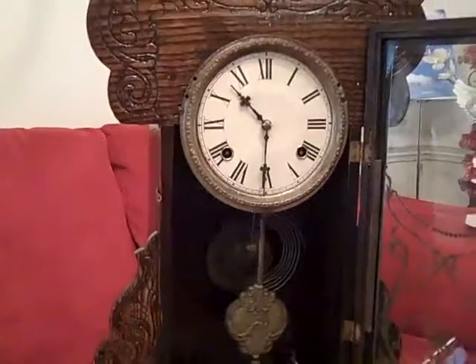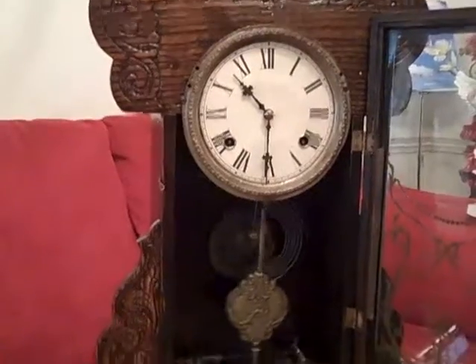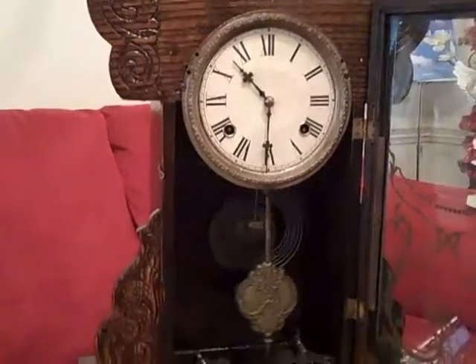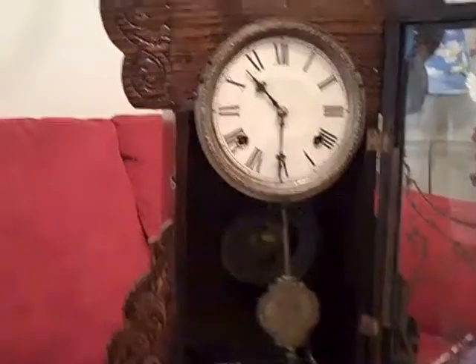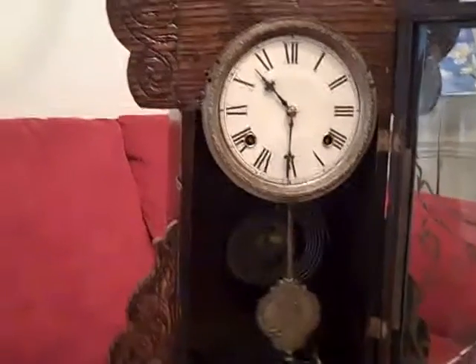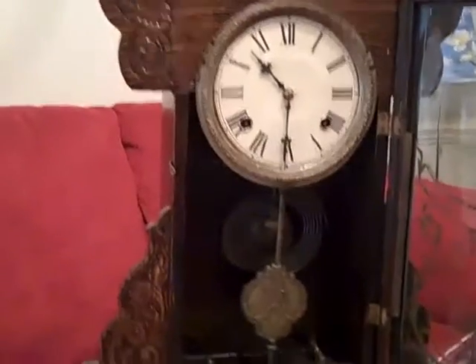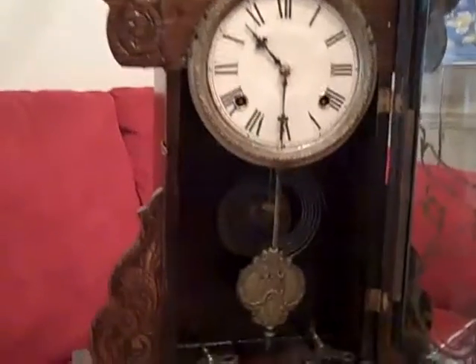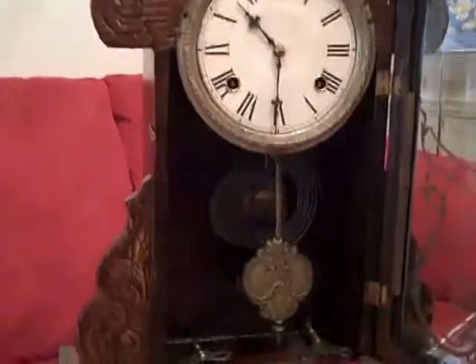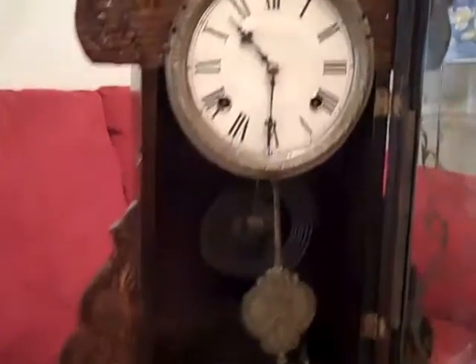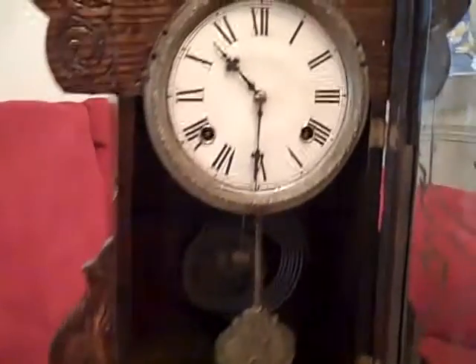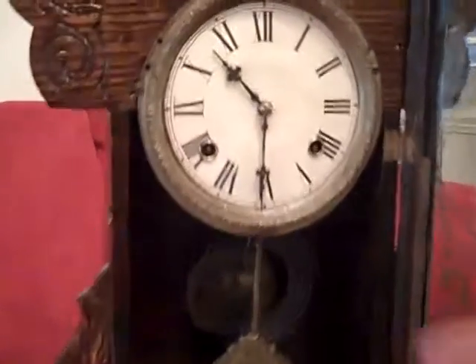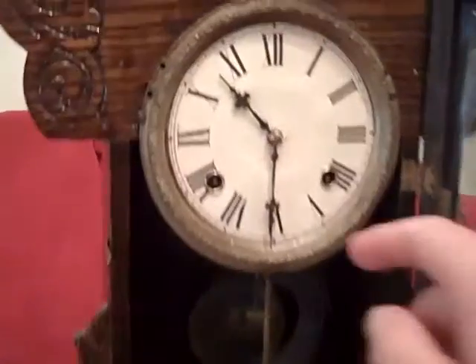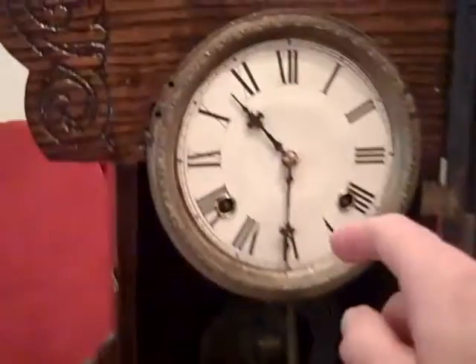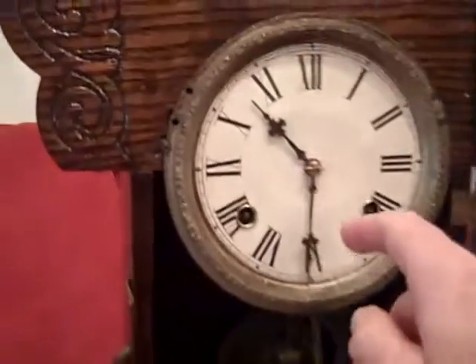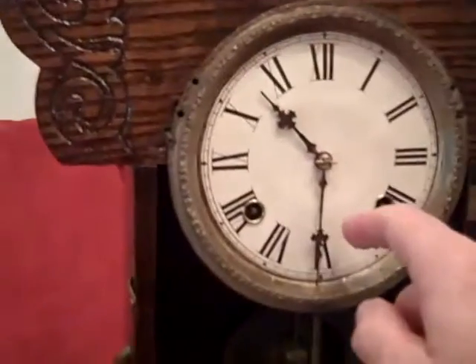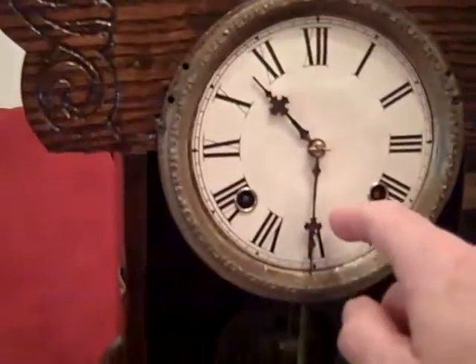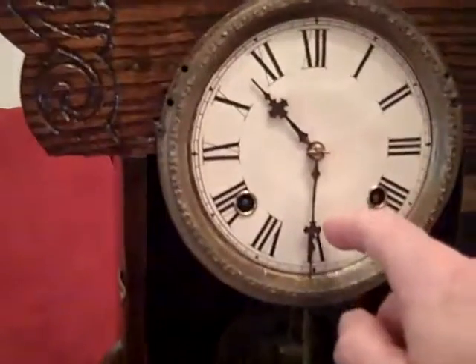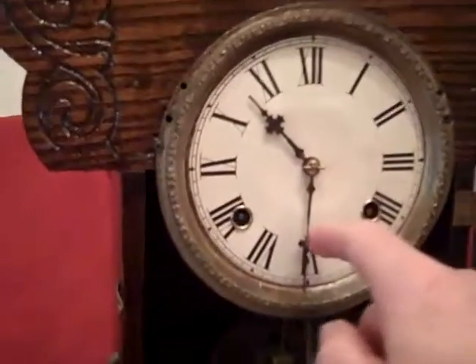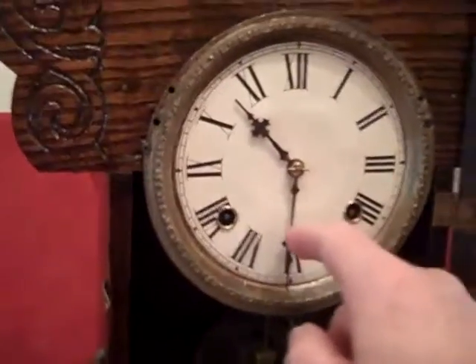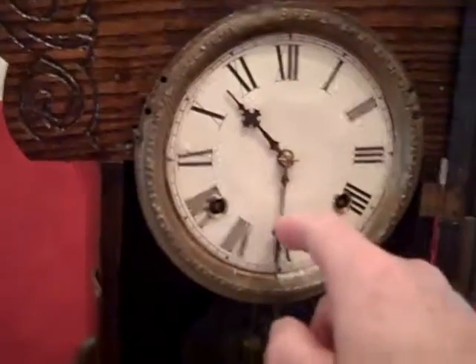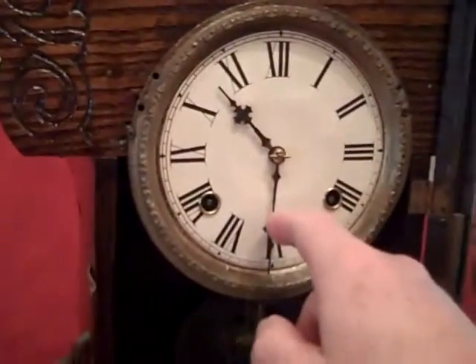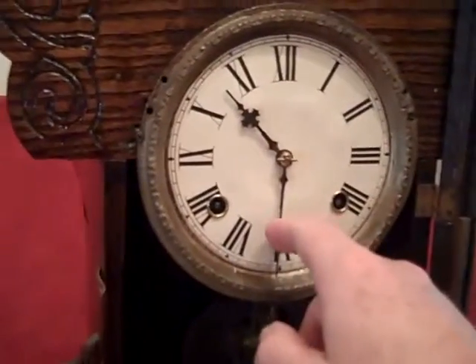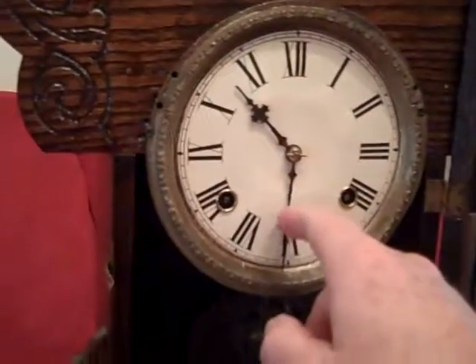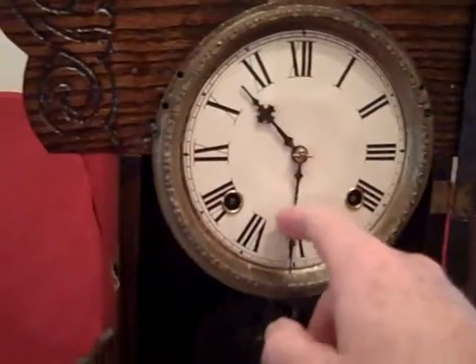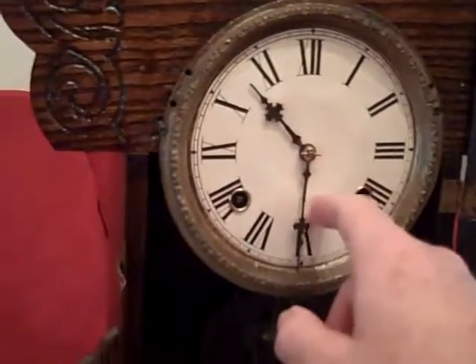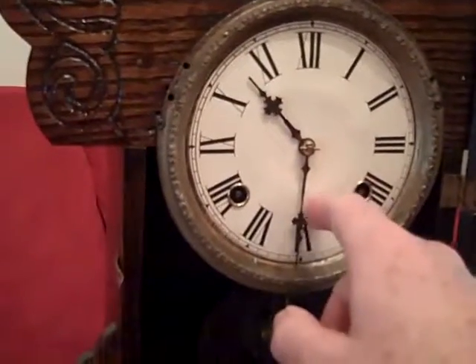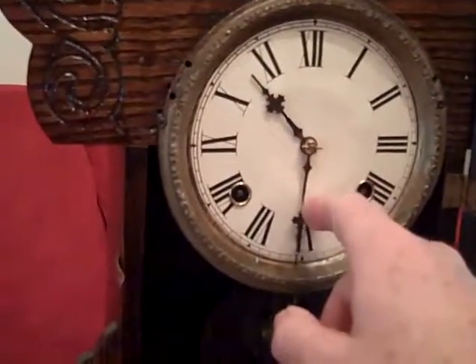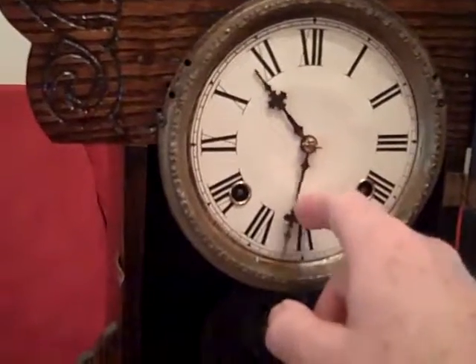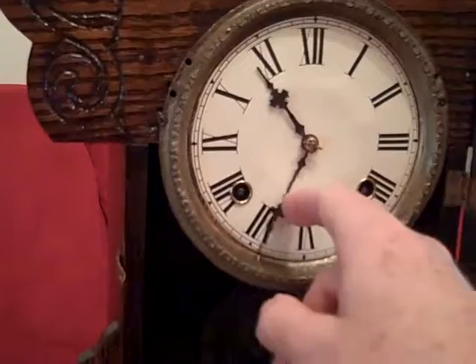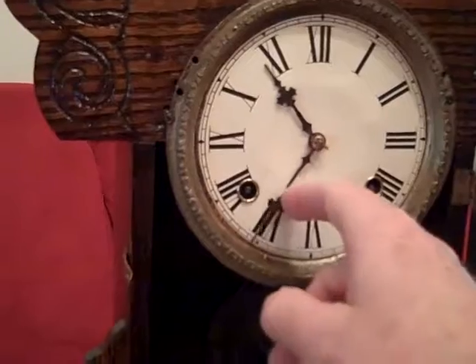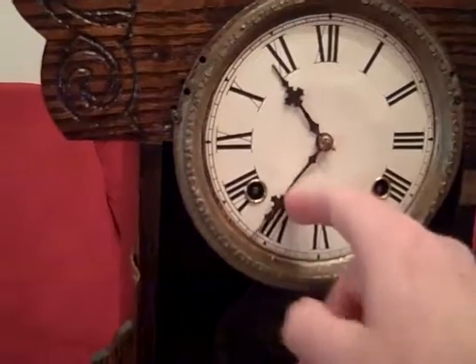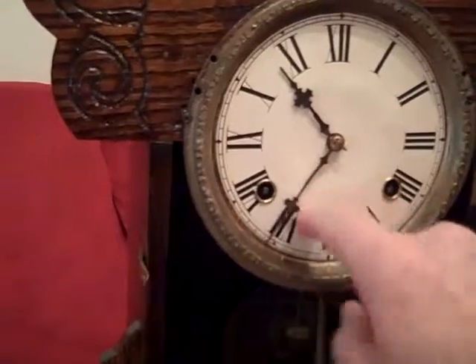So there's the half hour. Let's move on up to 11.